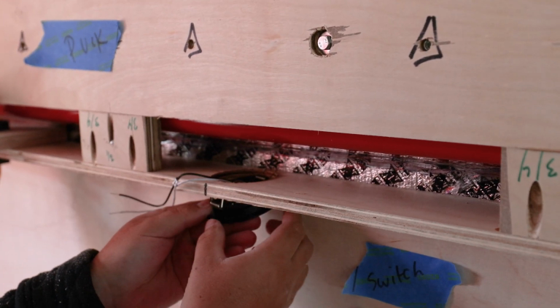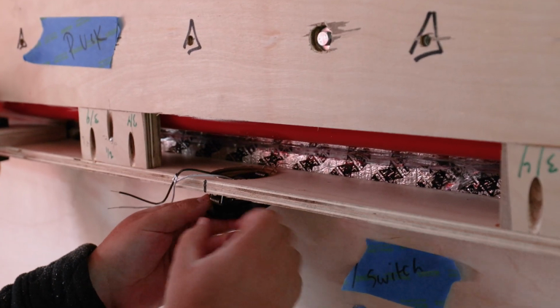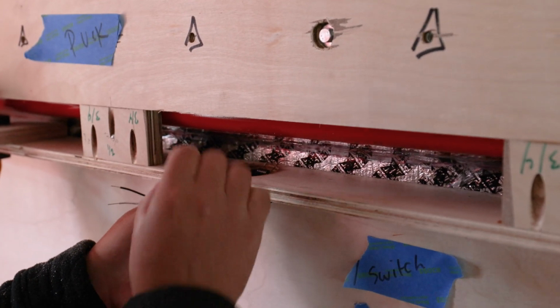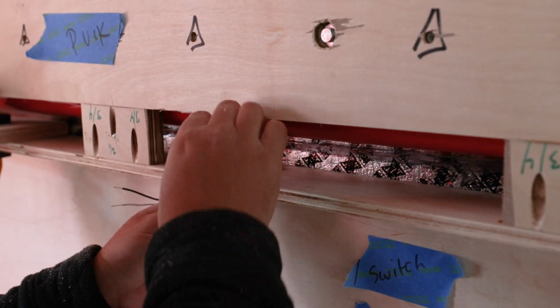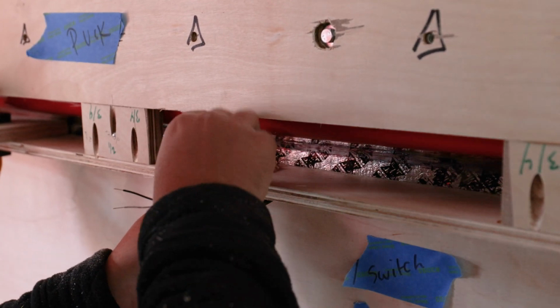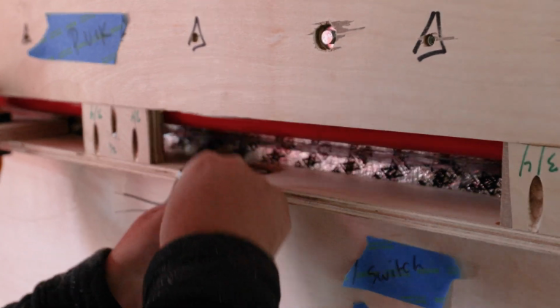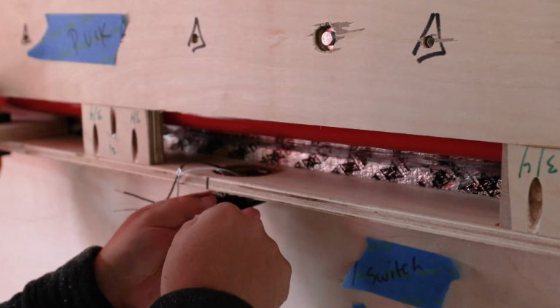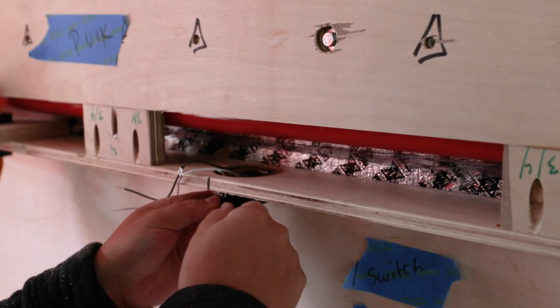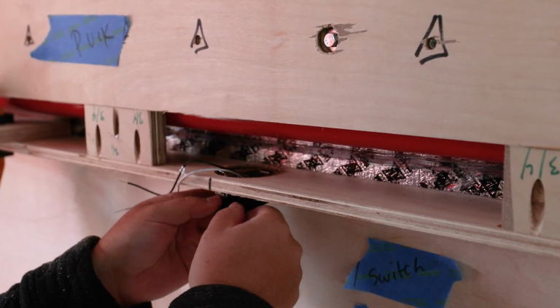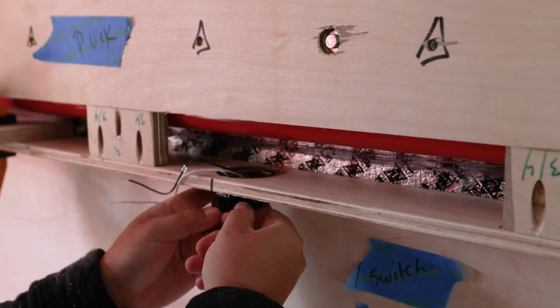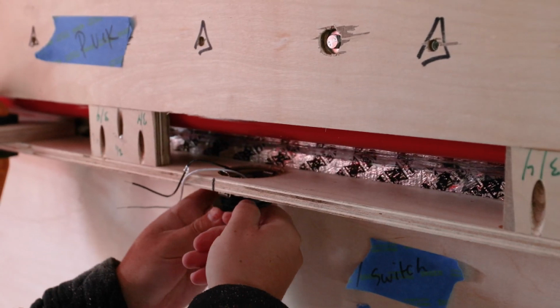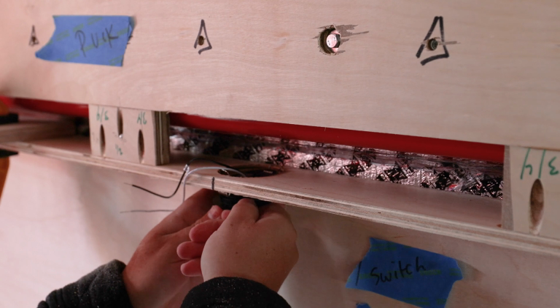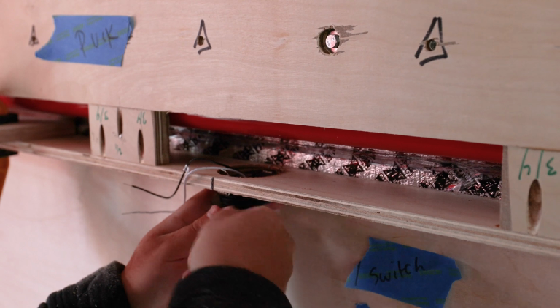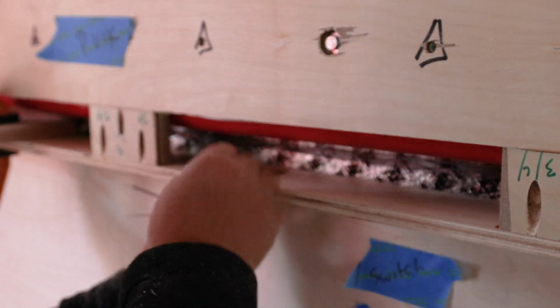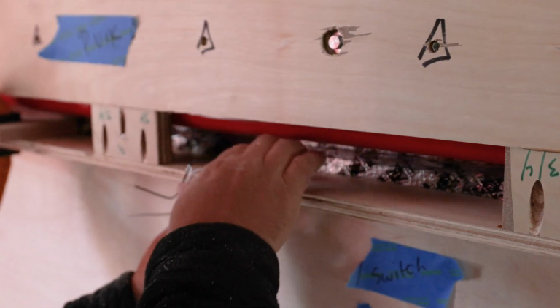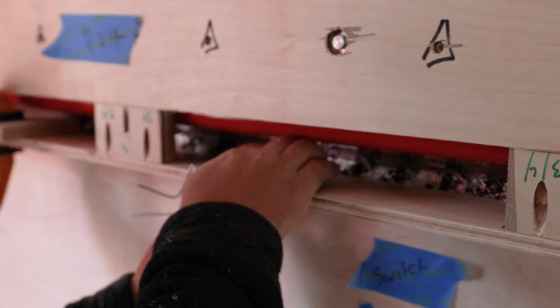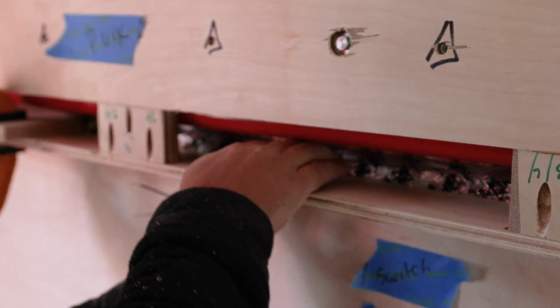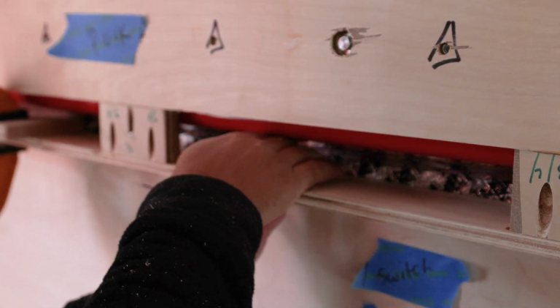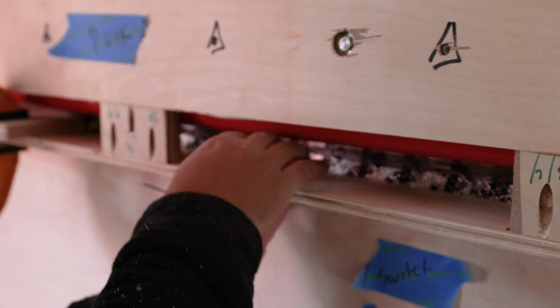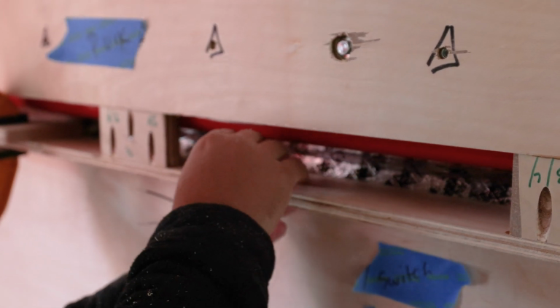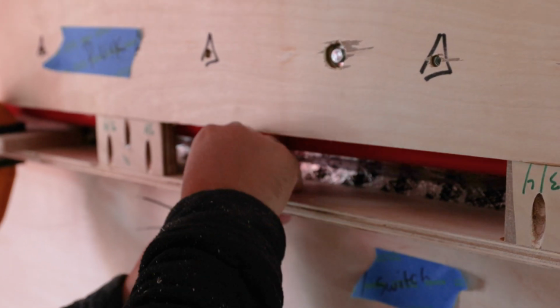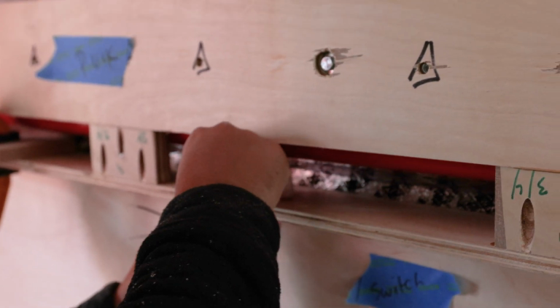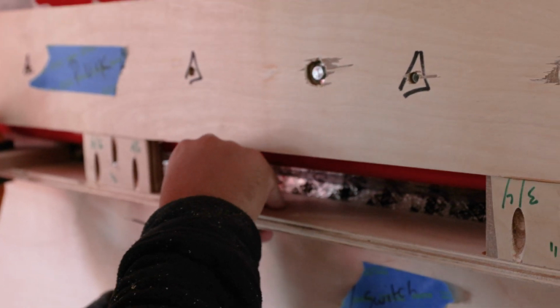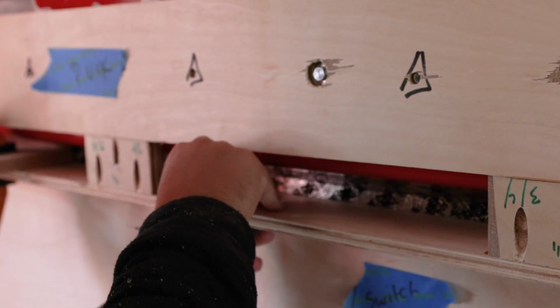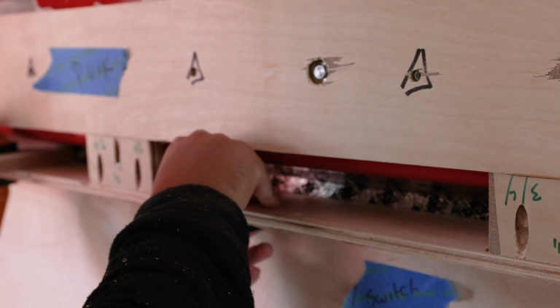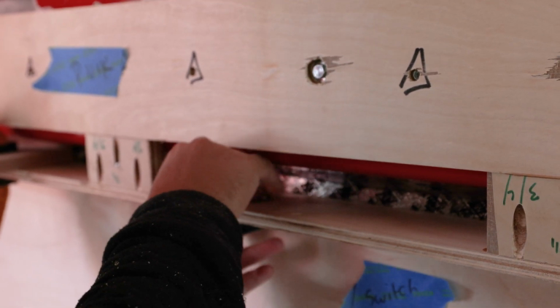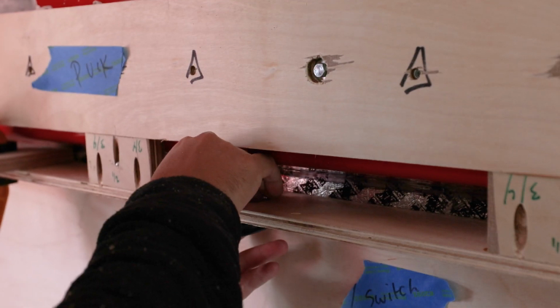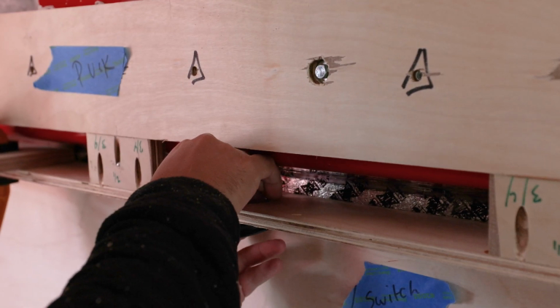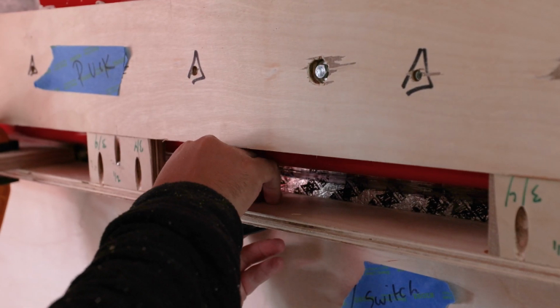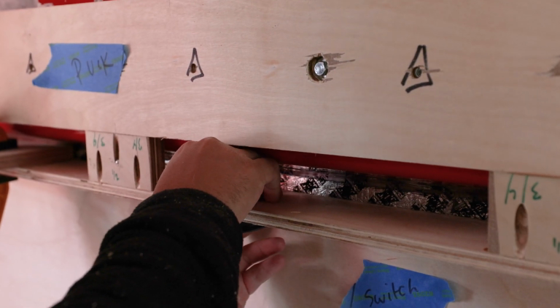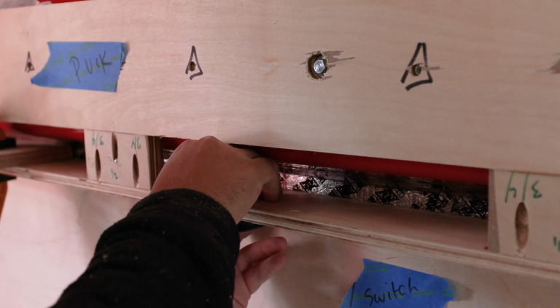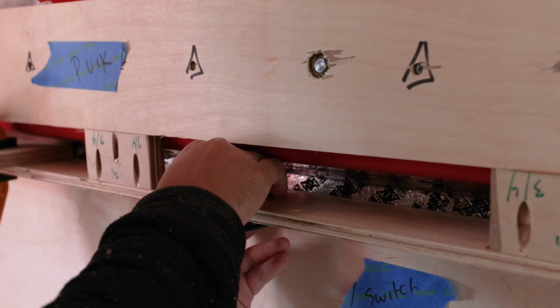Then we fed the wires of the puck light through and snapped them into place. This is going to give us nice reading lights in the bed area.